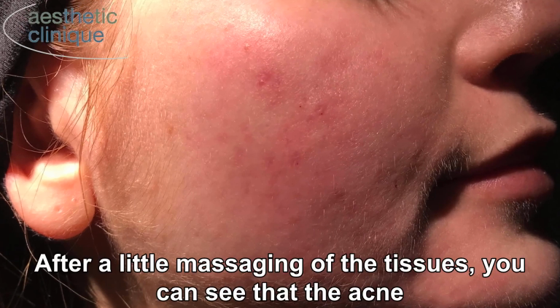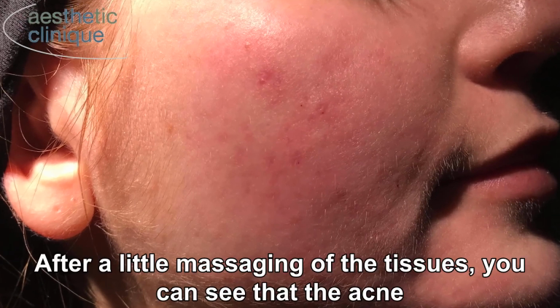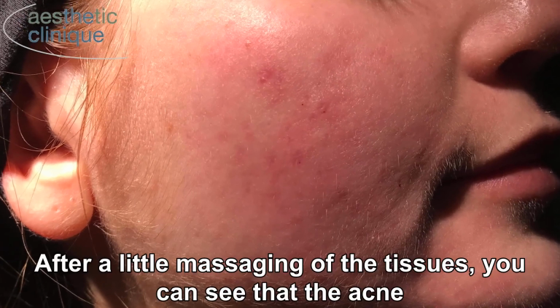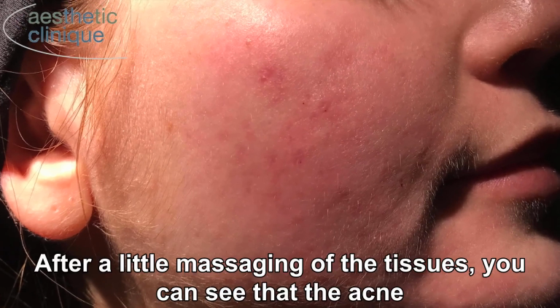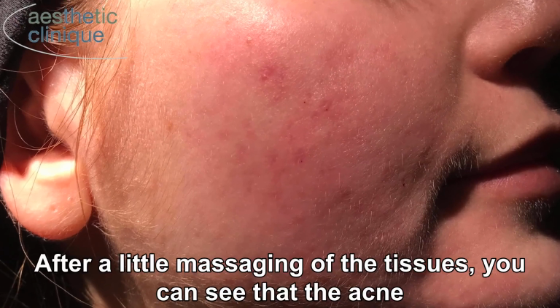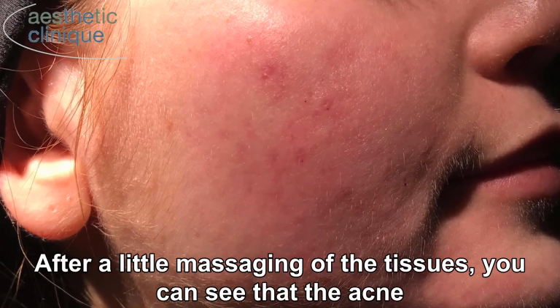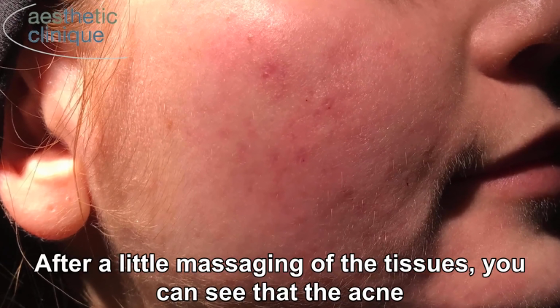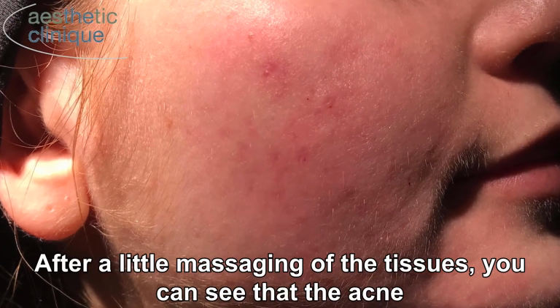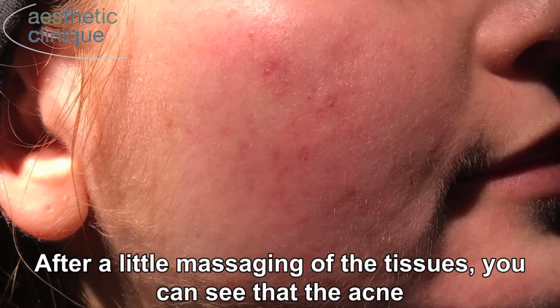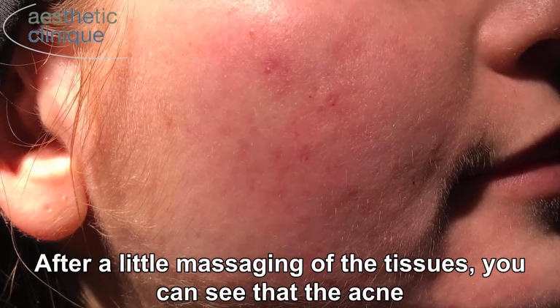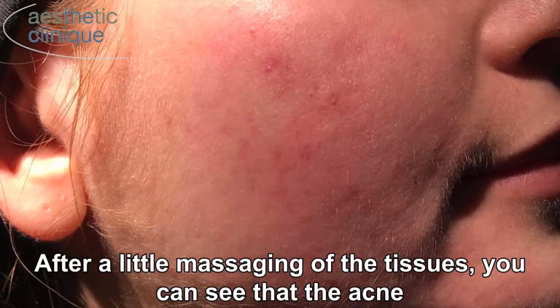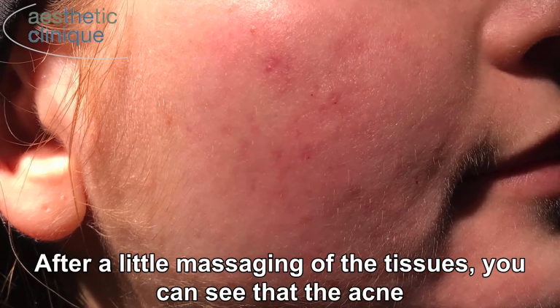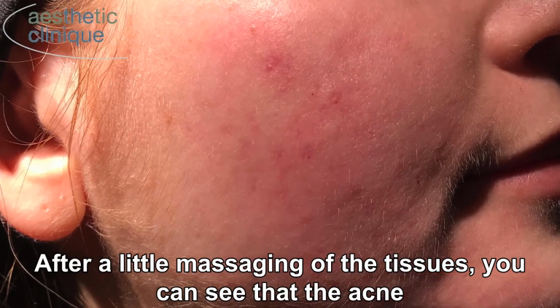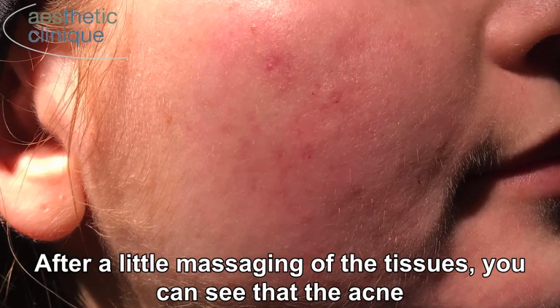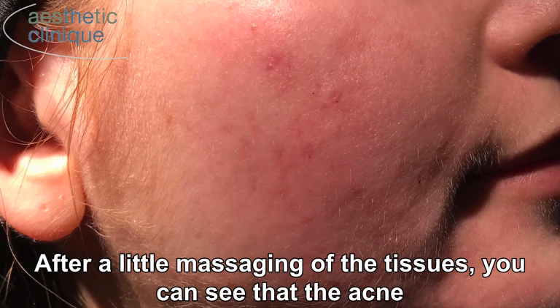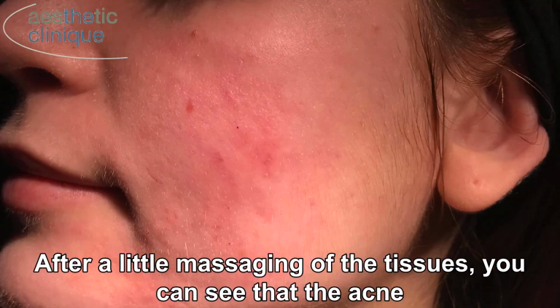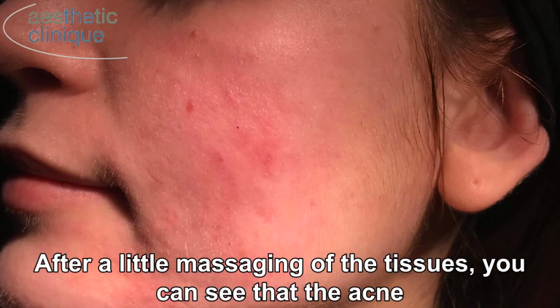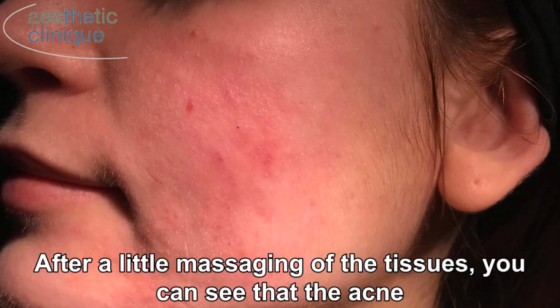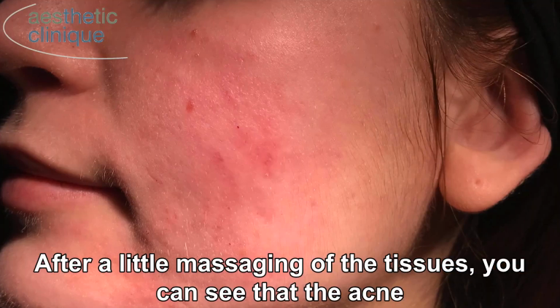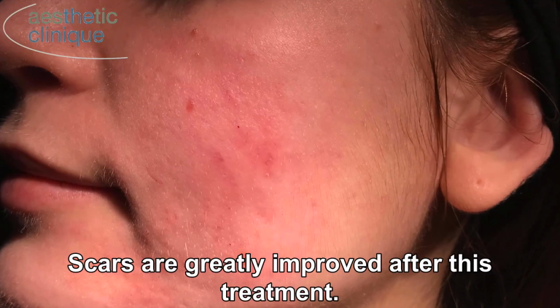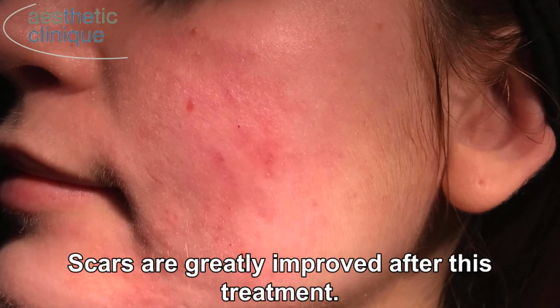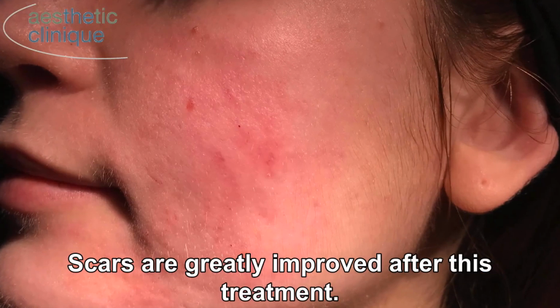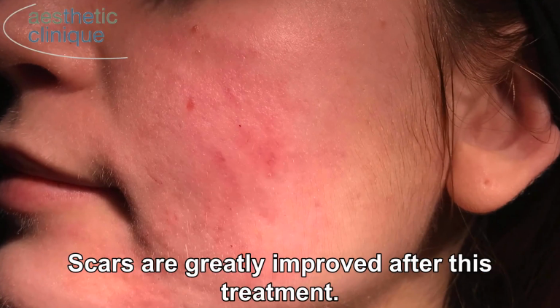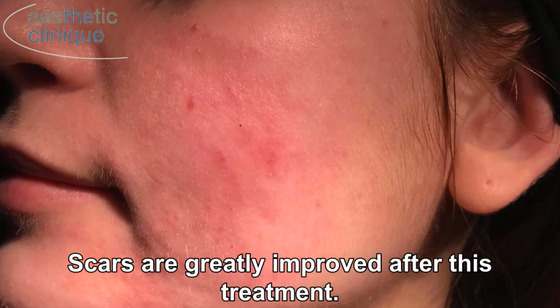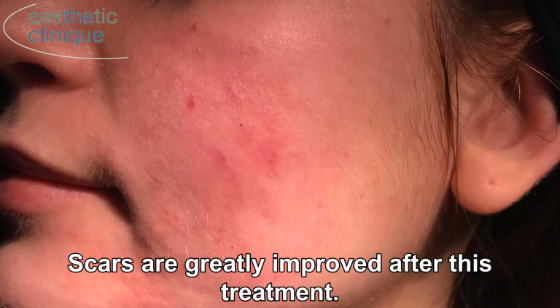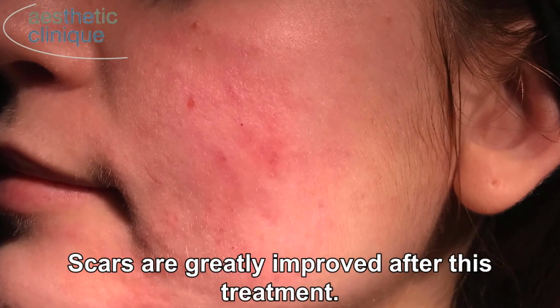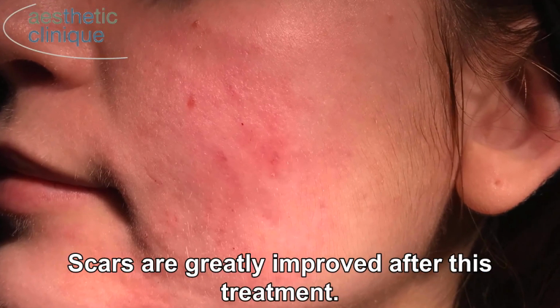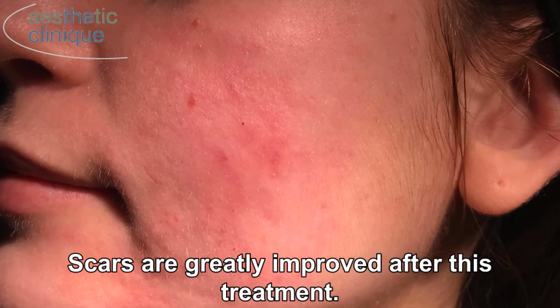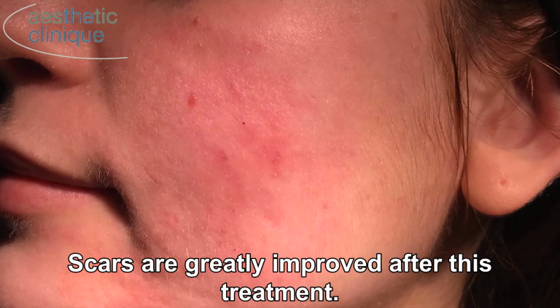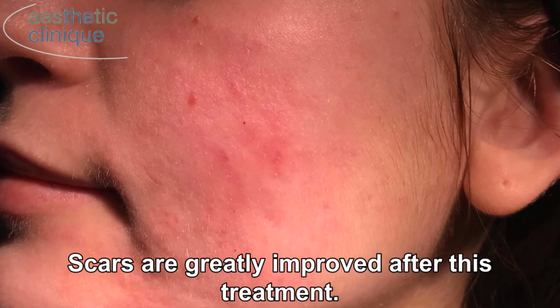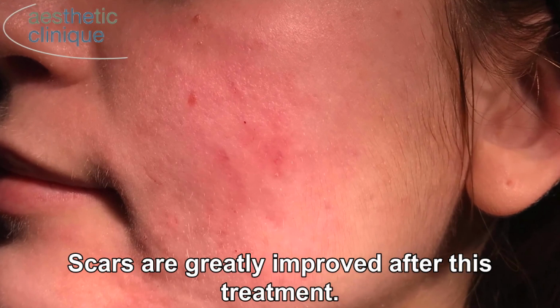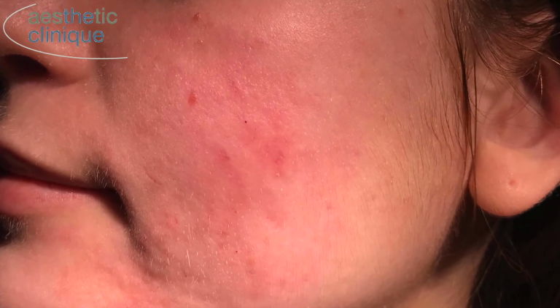After a little massaging of the tissues, you can see that the acne scars are greatly improved after this treatment.